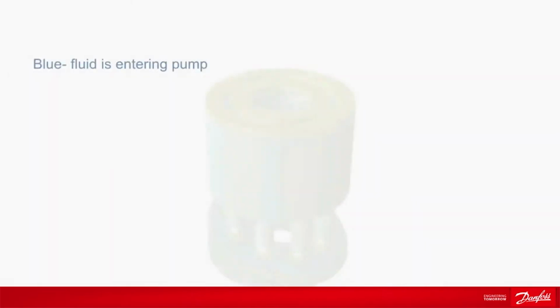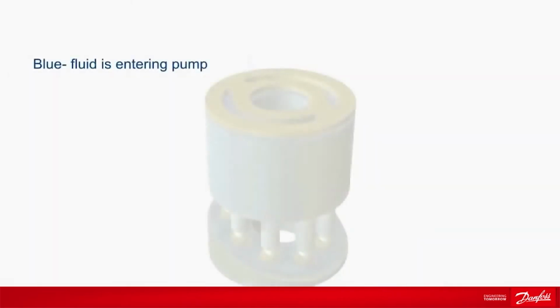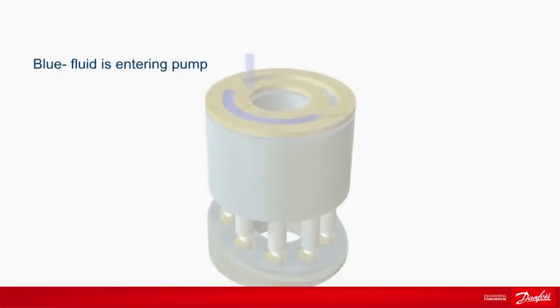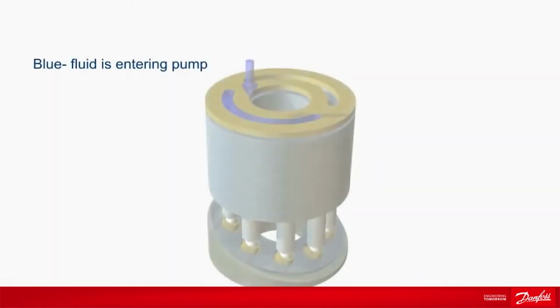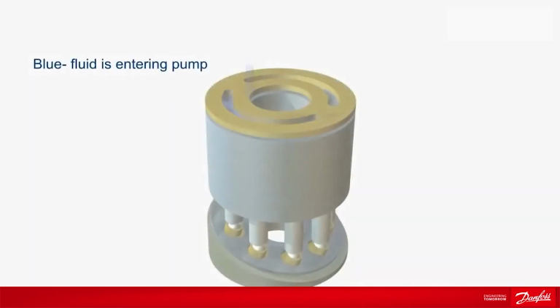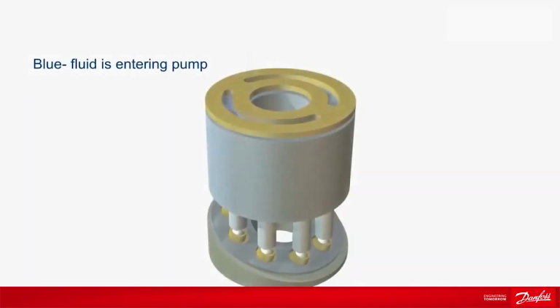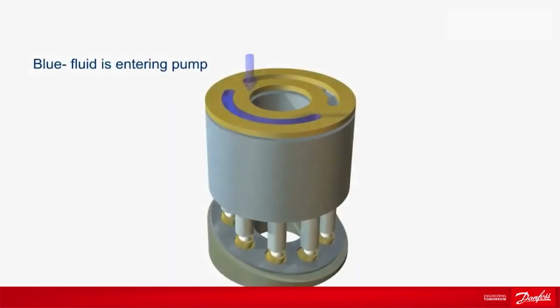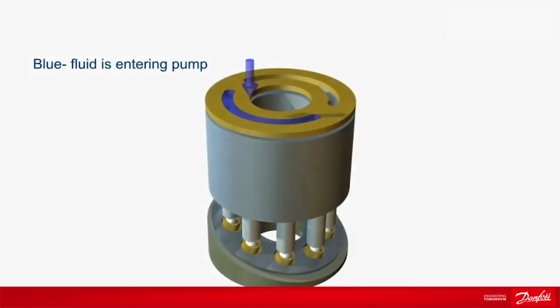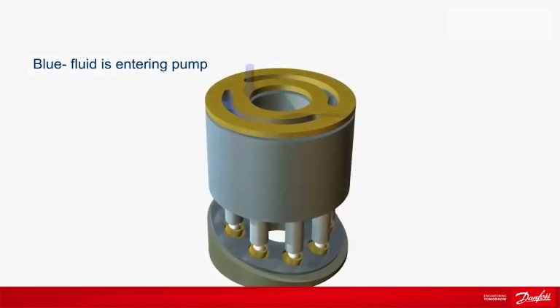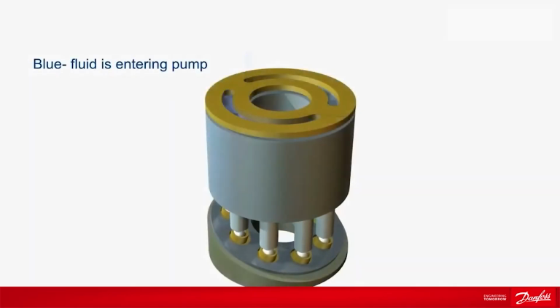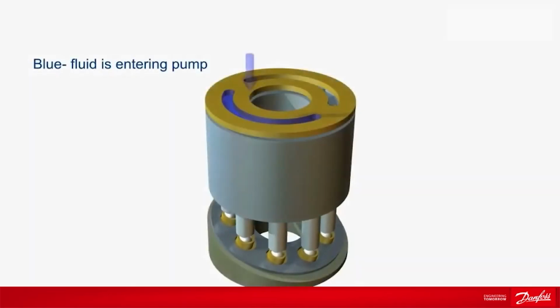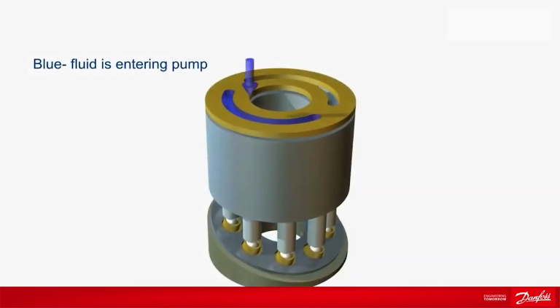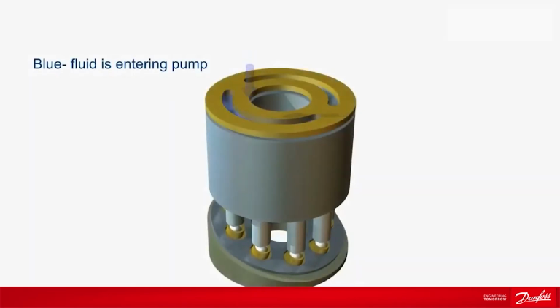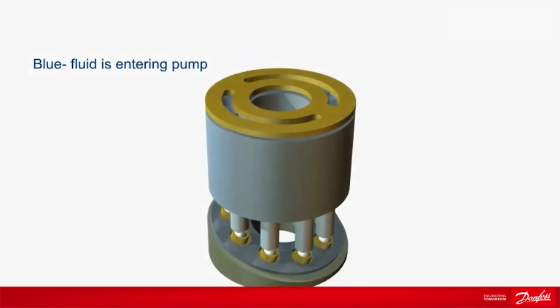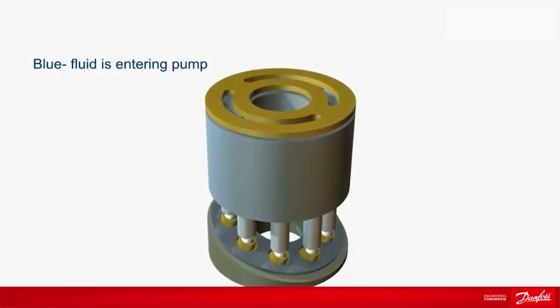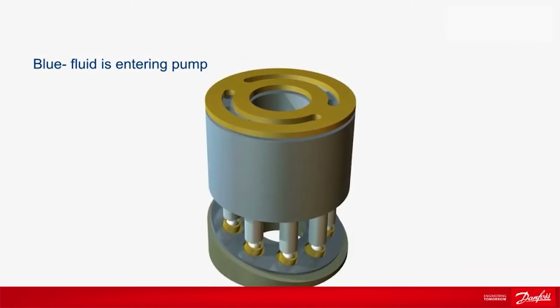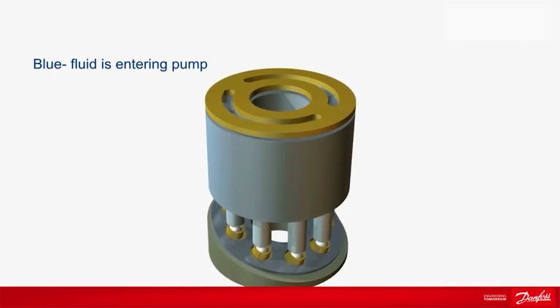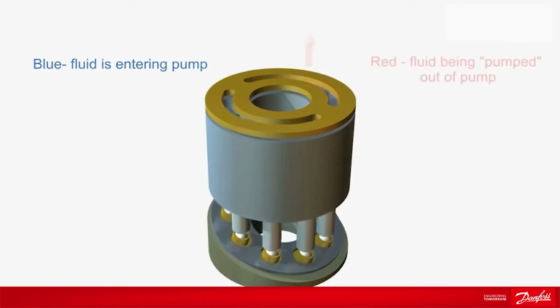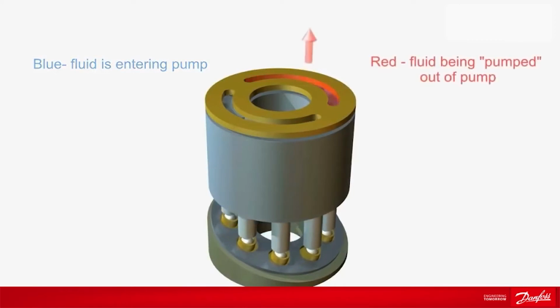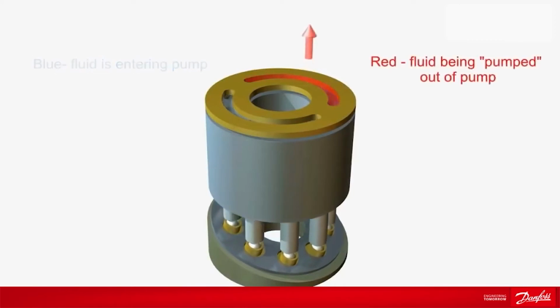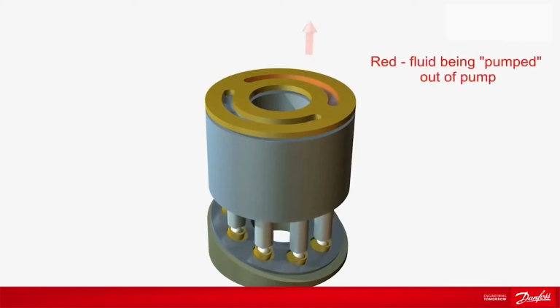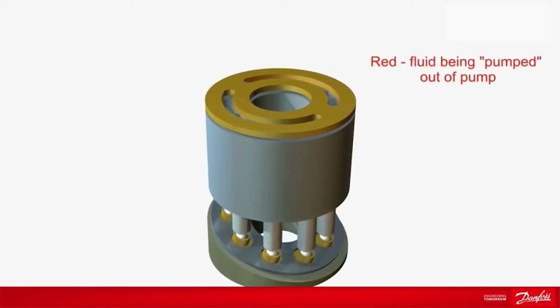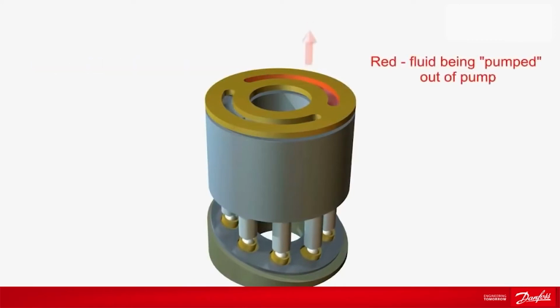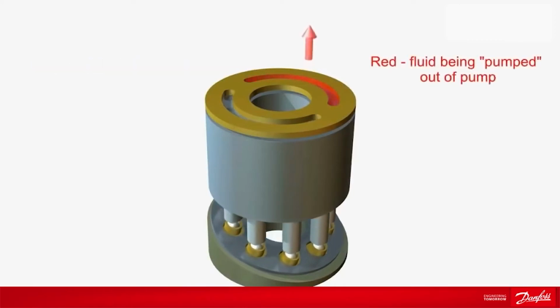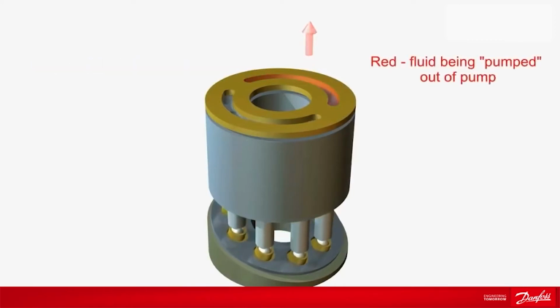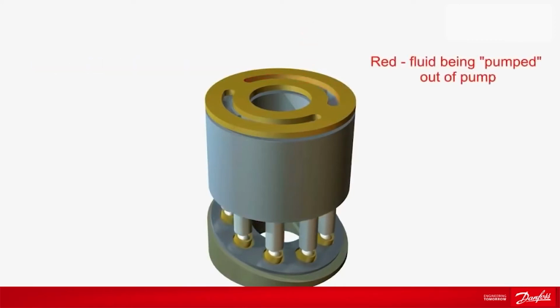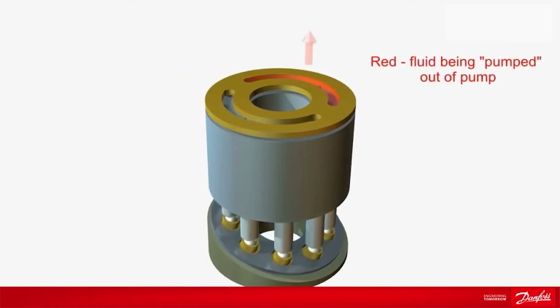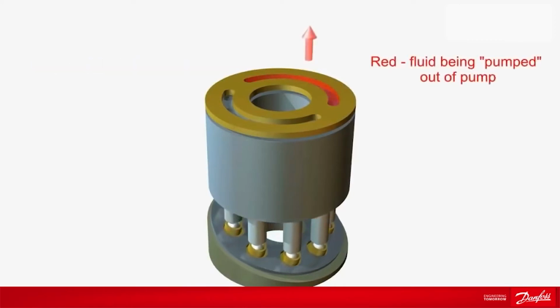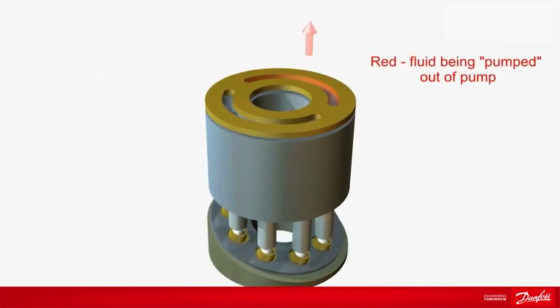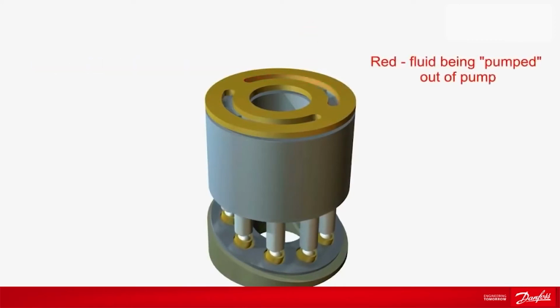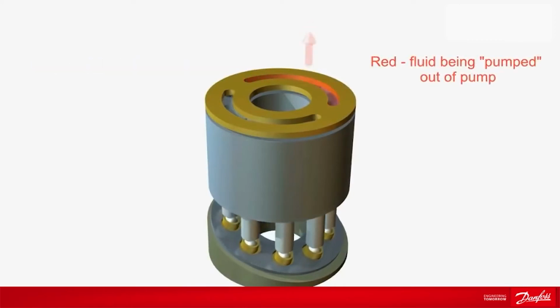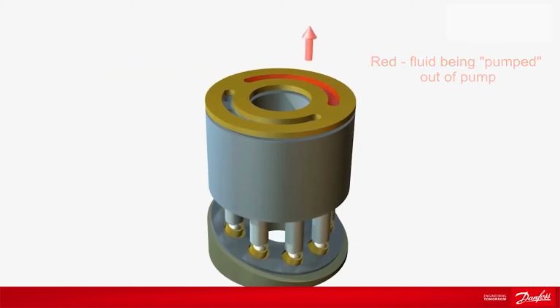The blue color shows fluid entering the pump as low-pressure inlet. The red color shows fluid being pumped out as a high-pressure outlet.